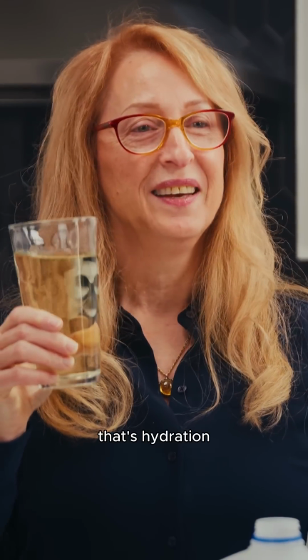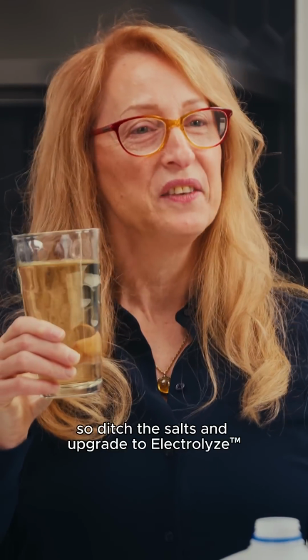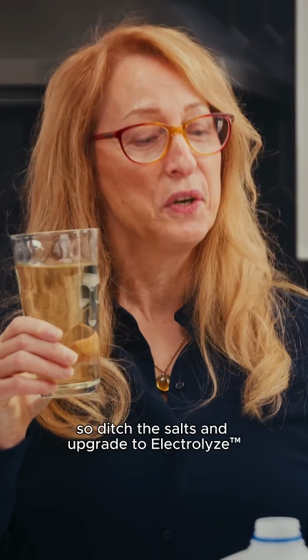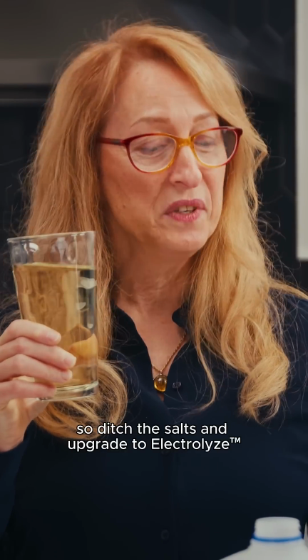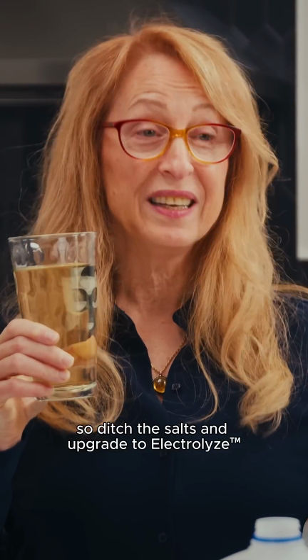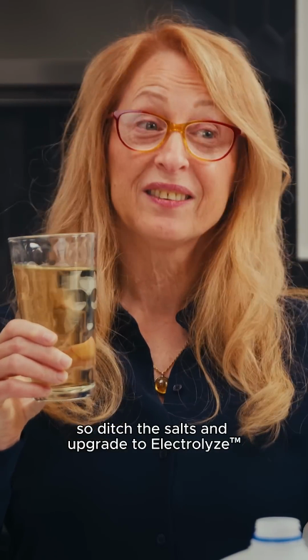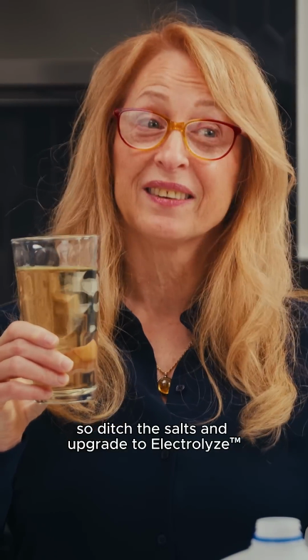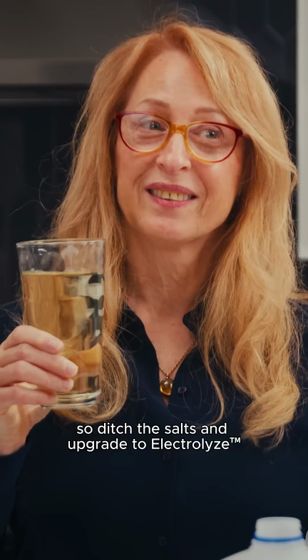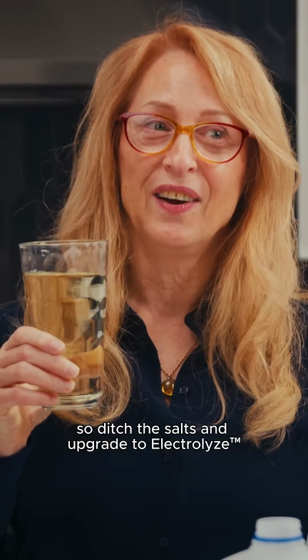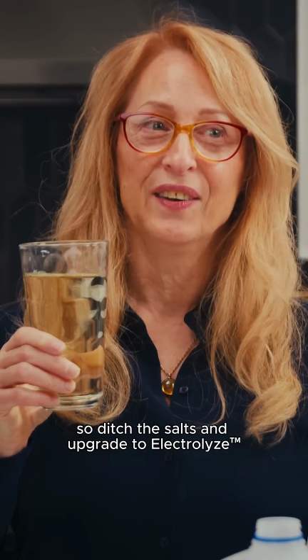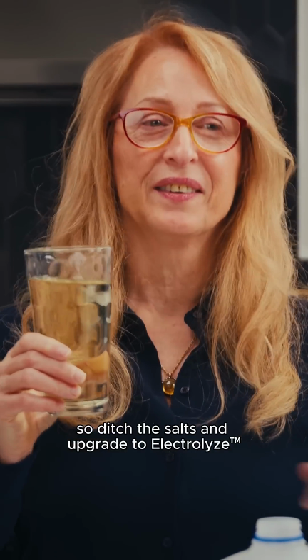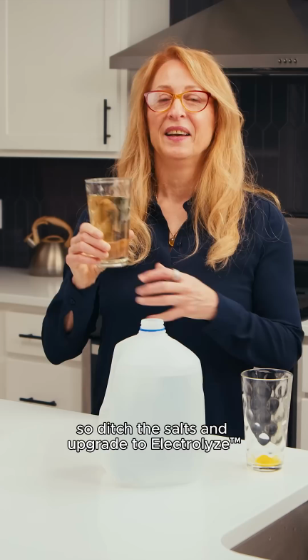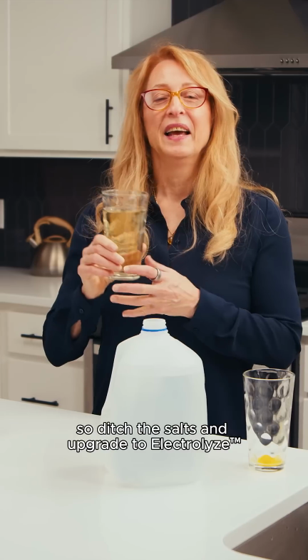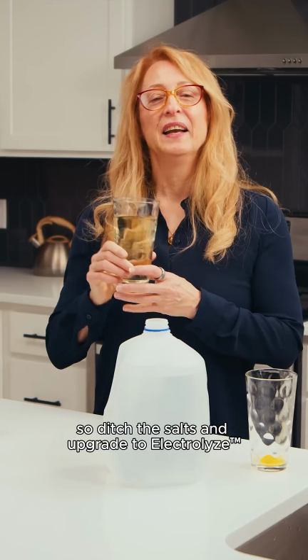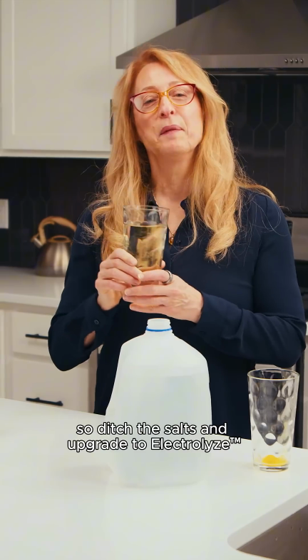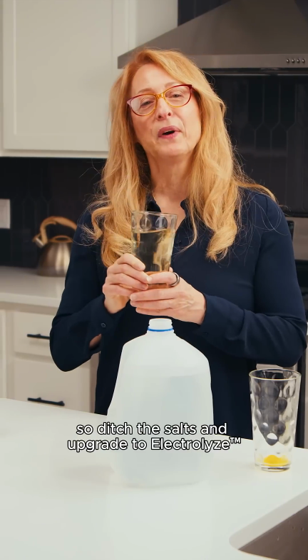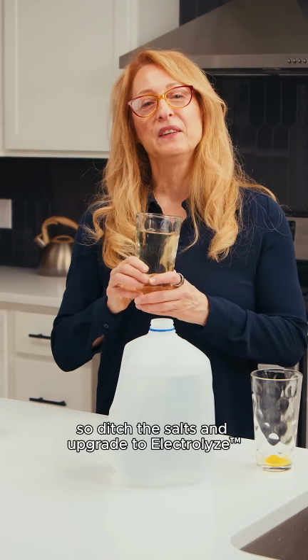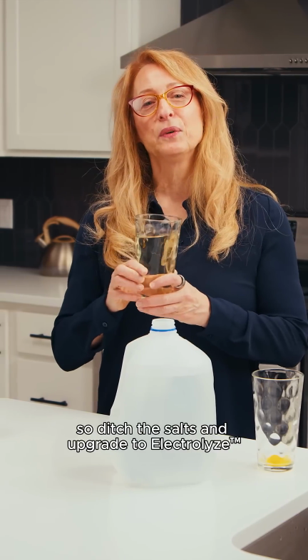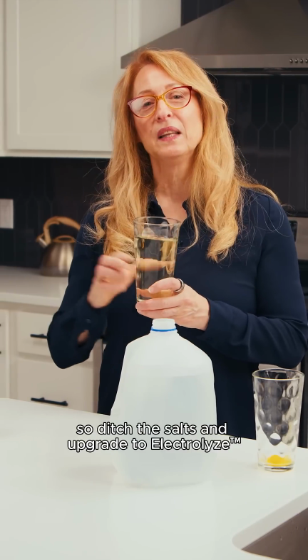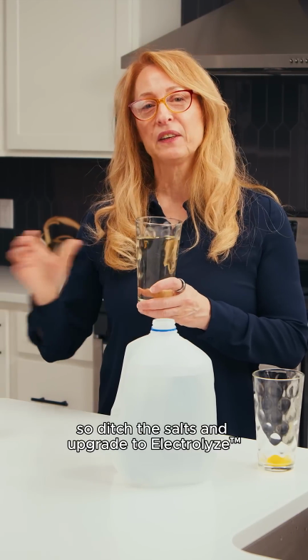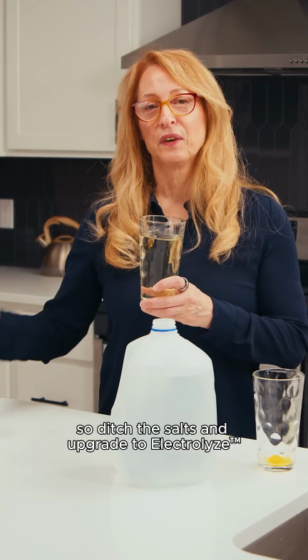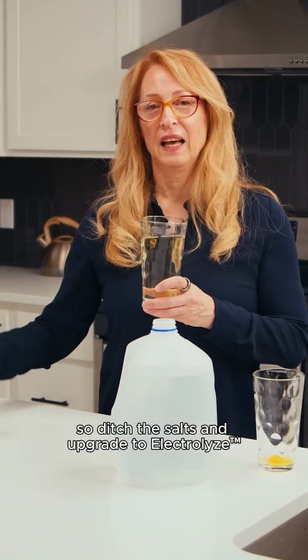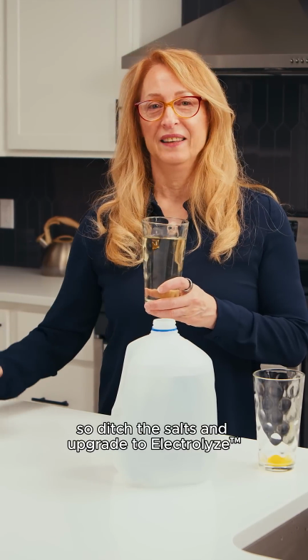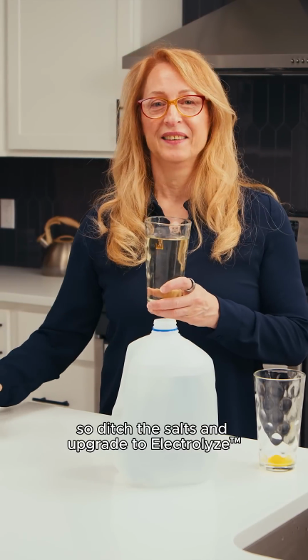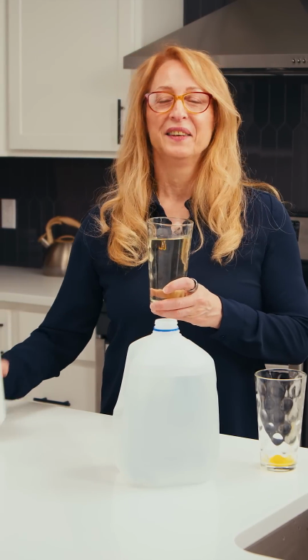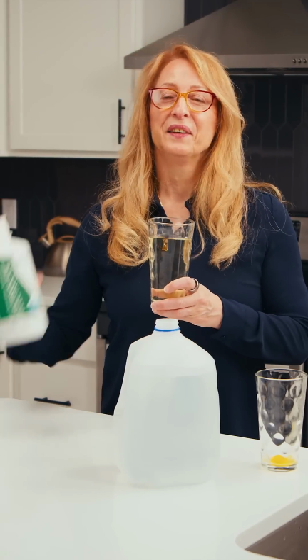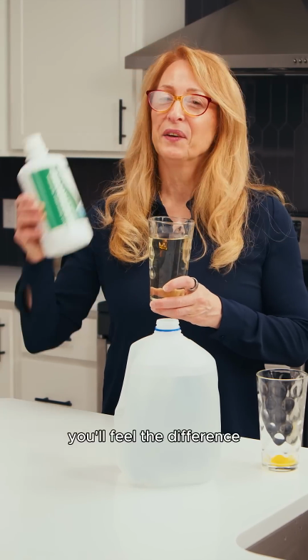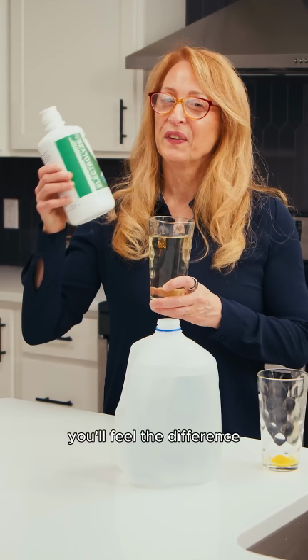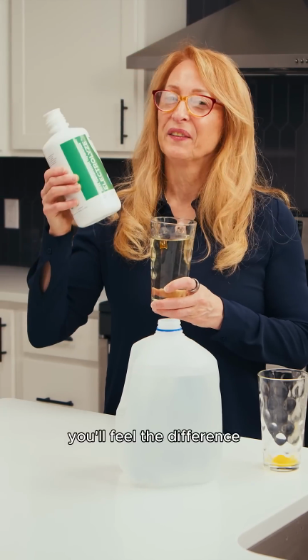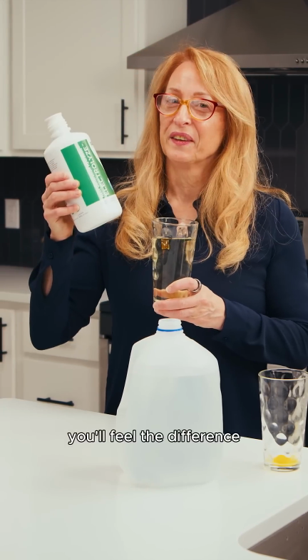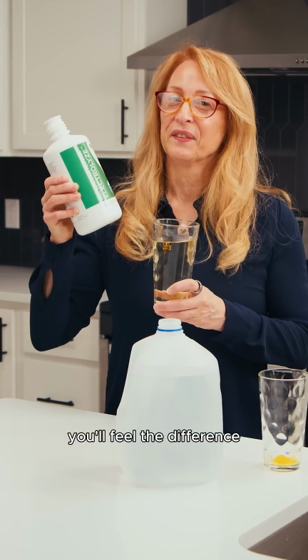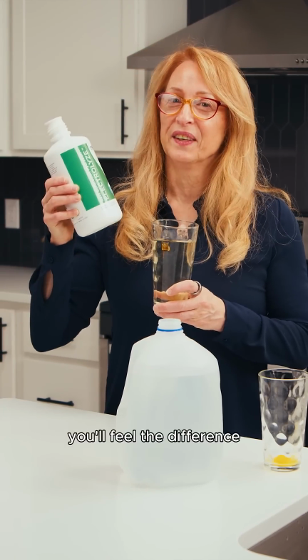So ditch the salts and upgrade to Electrolyze. You'll feel the difference.